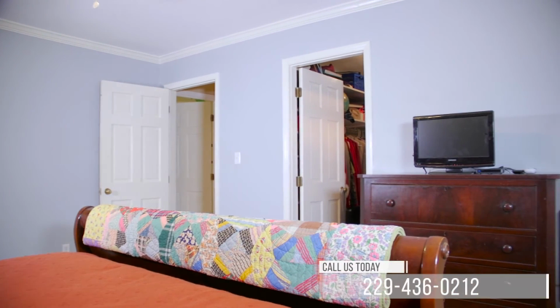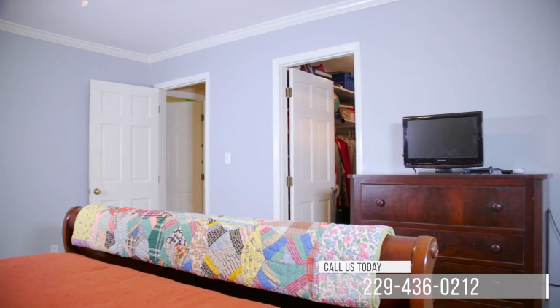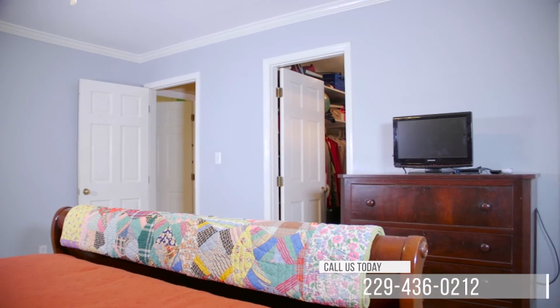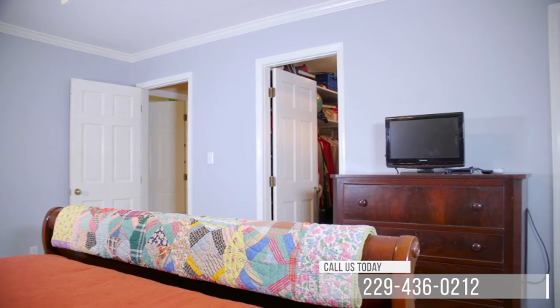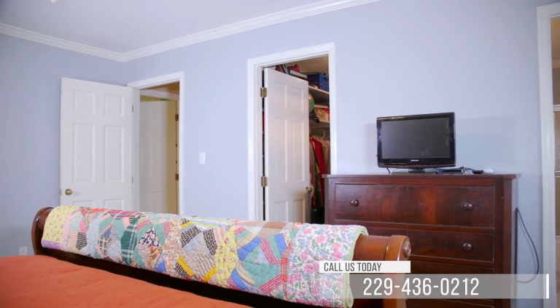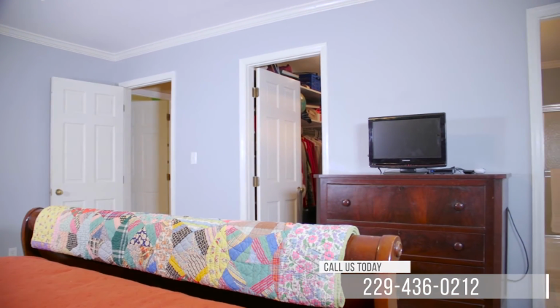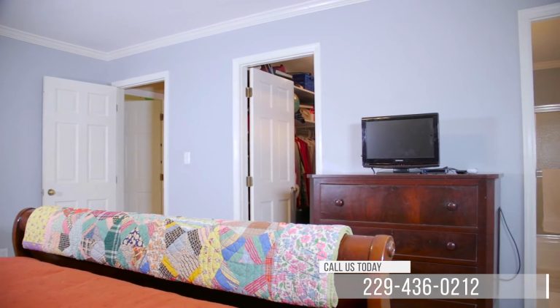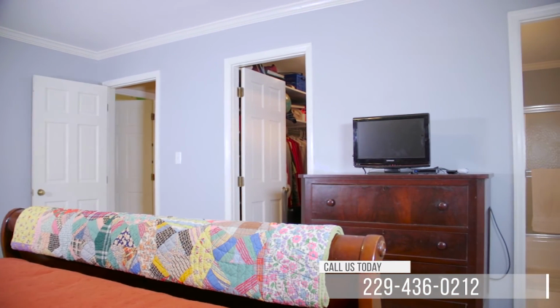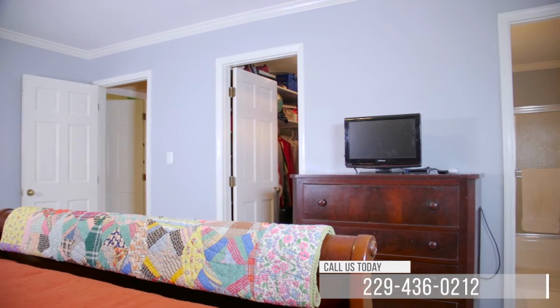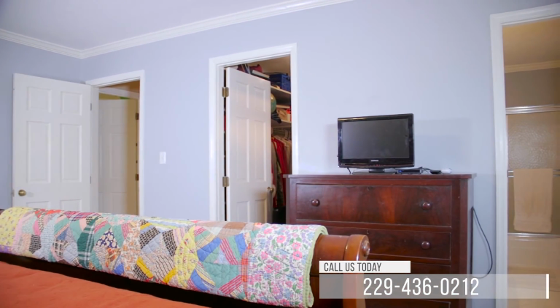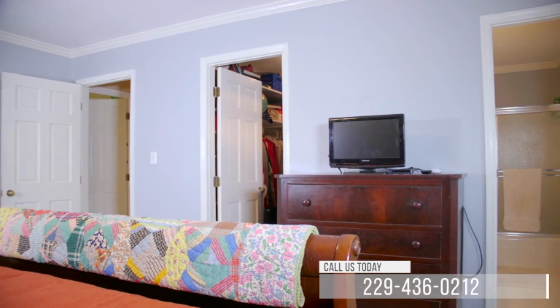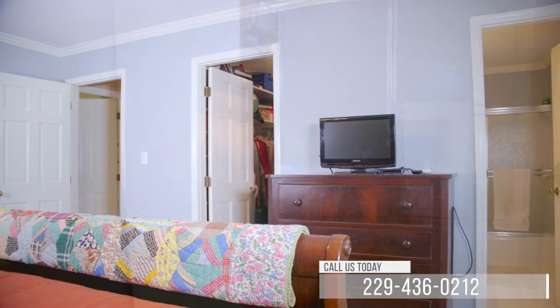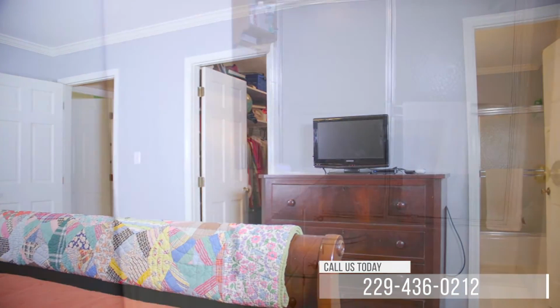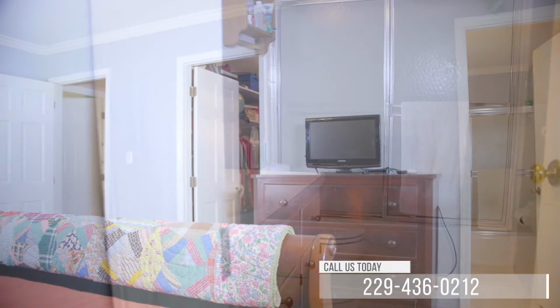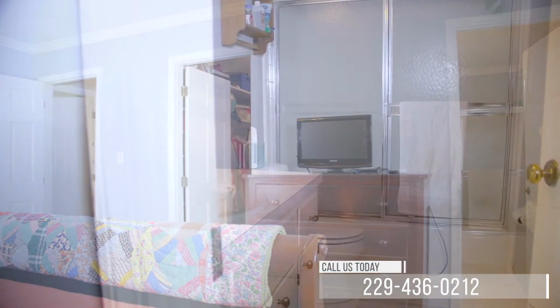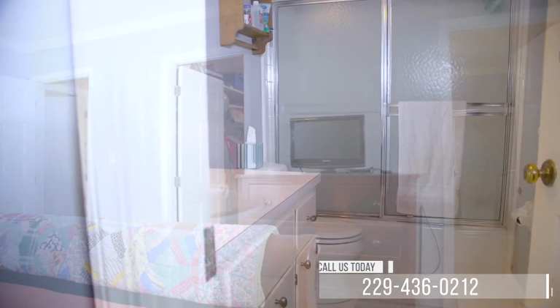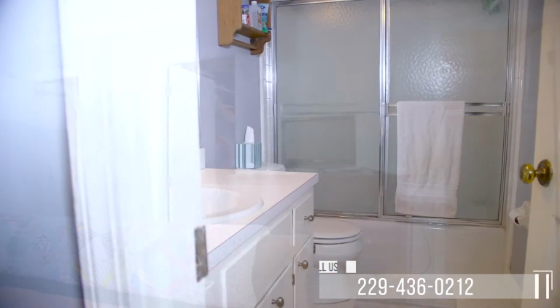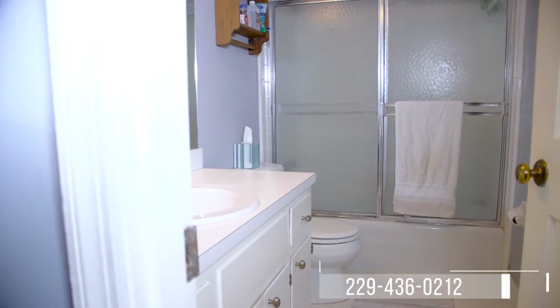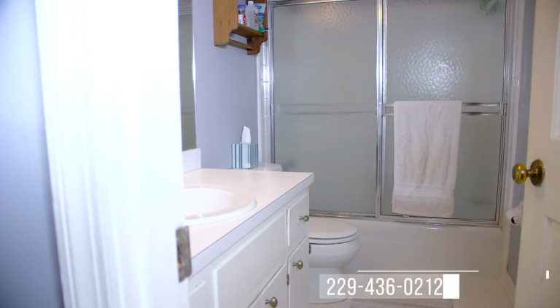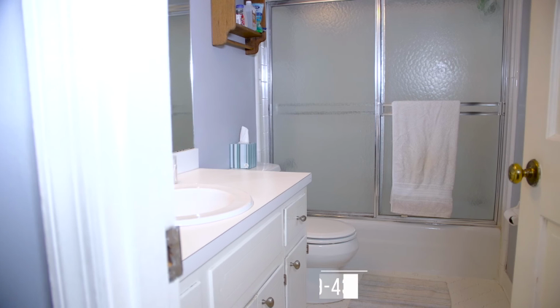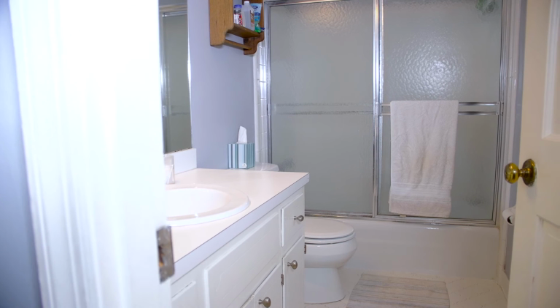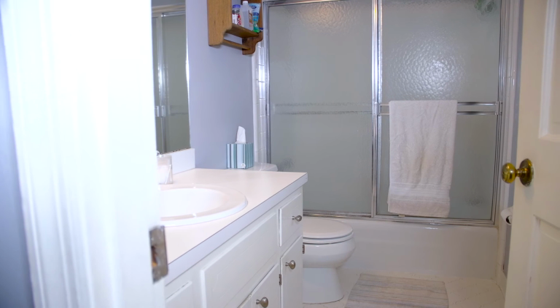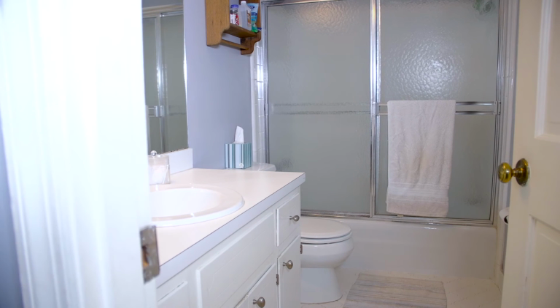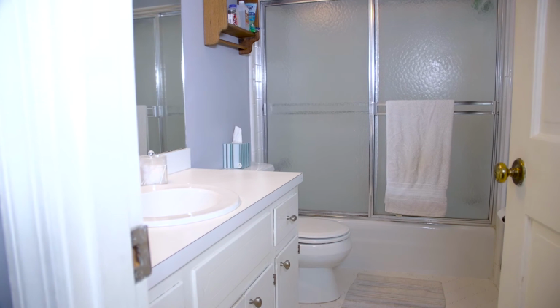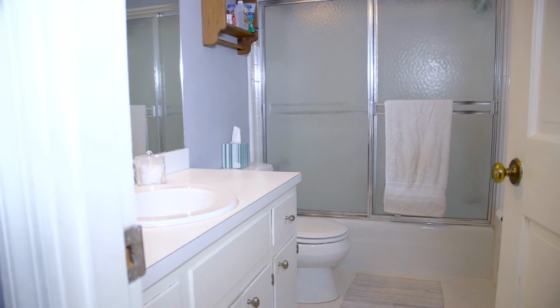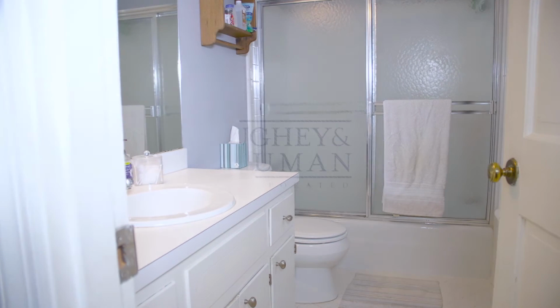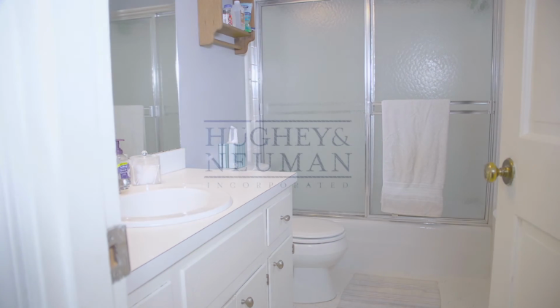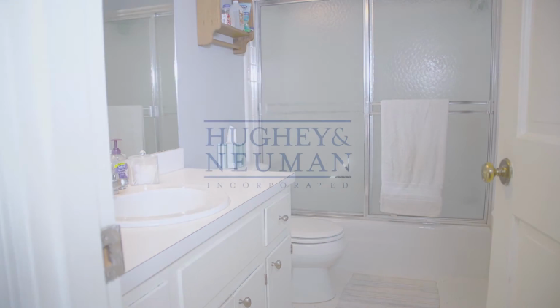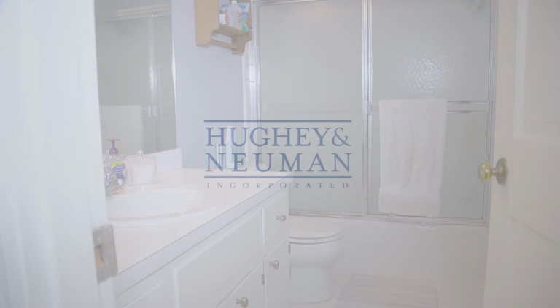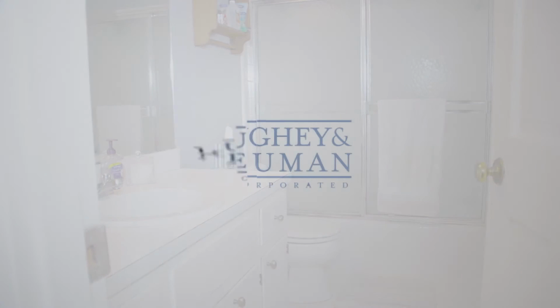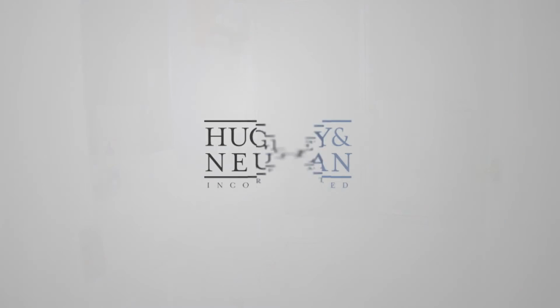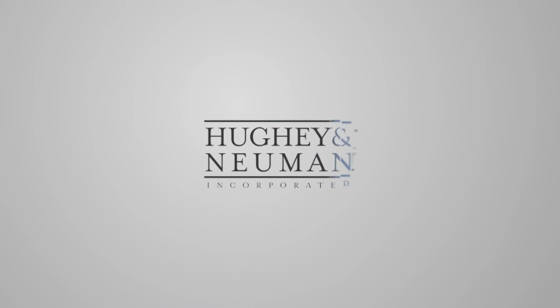If you are interested in this home, call us today at 229-436-0212.